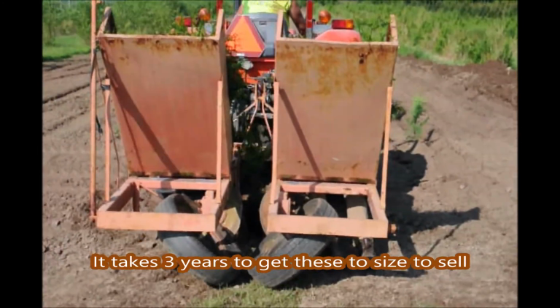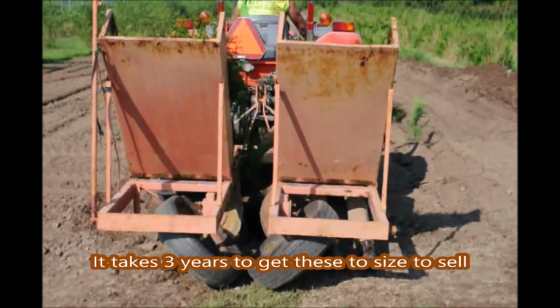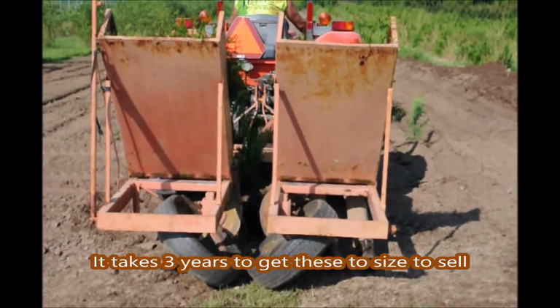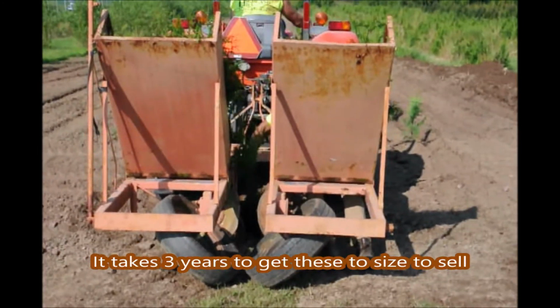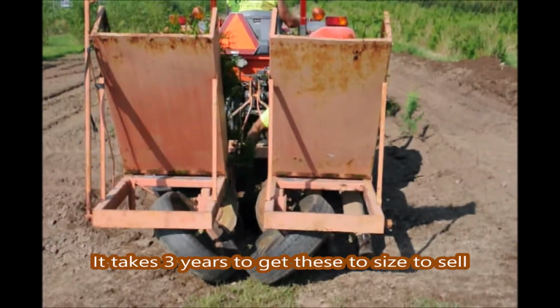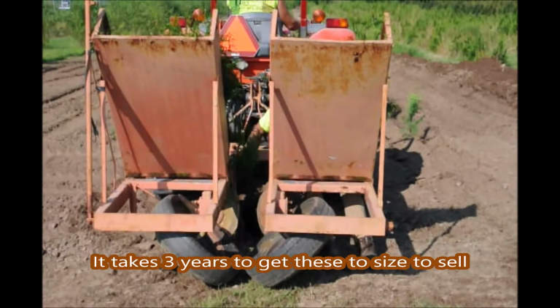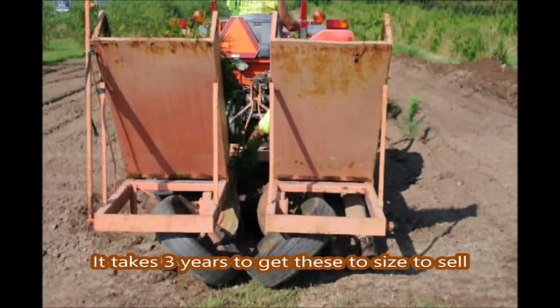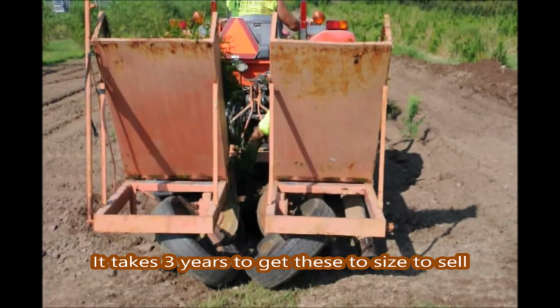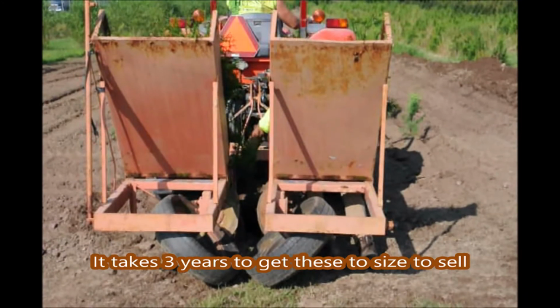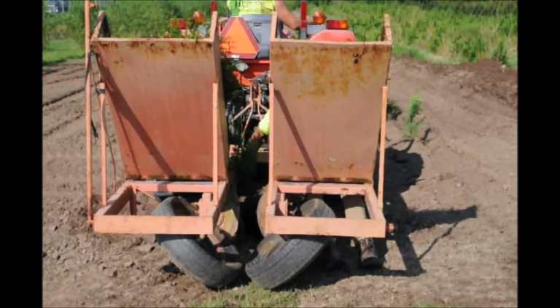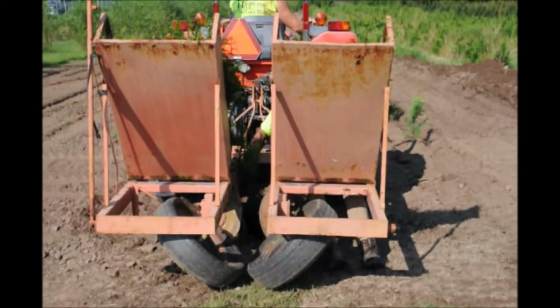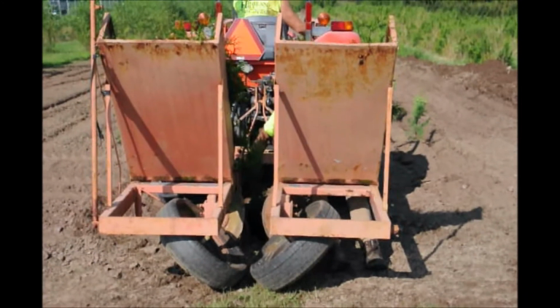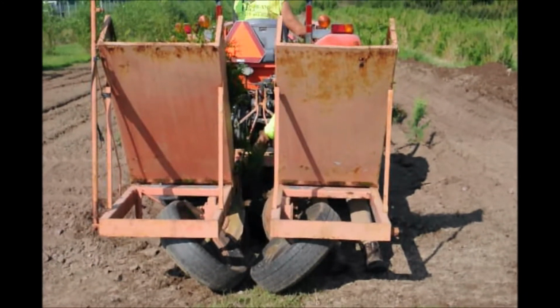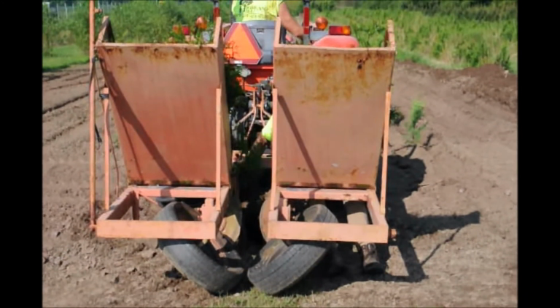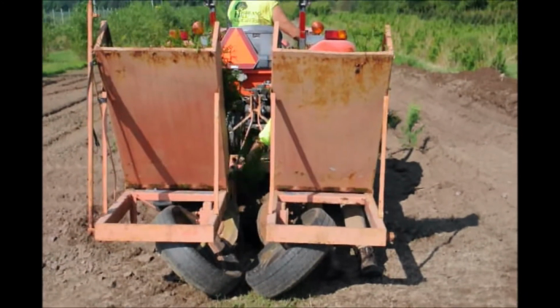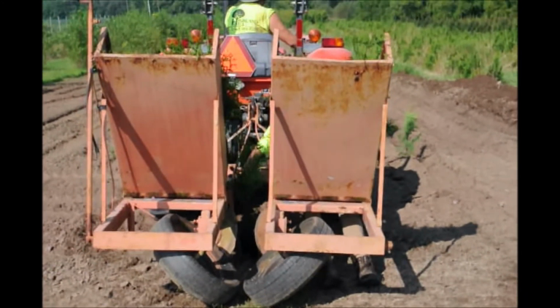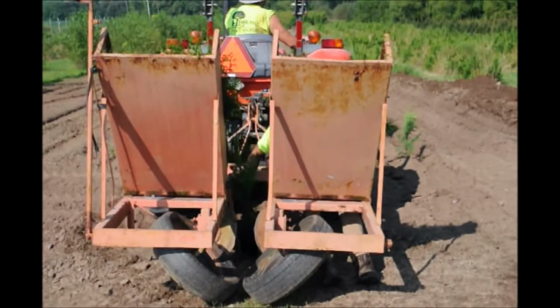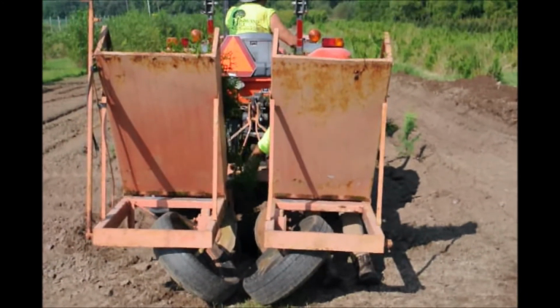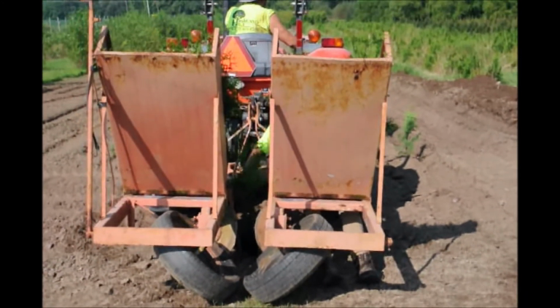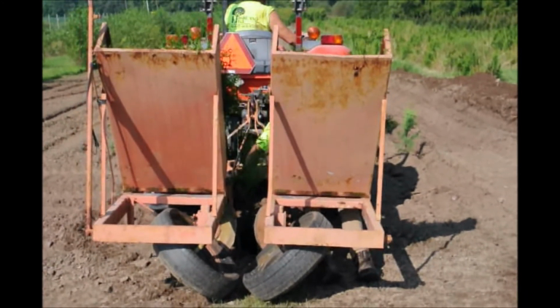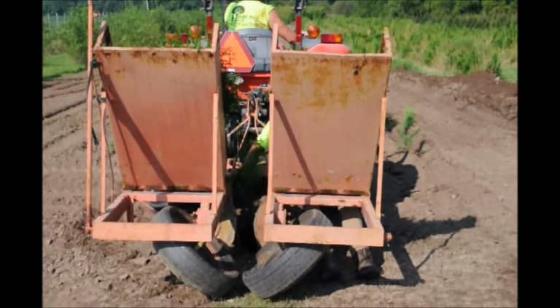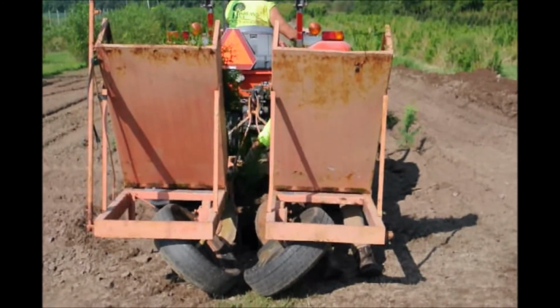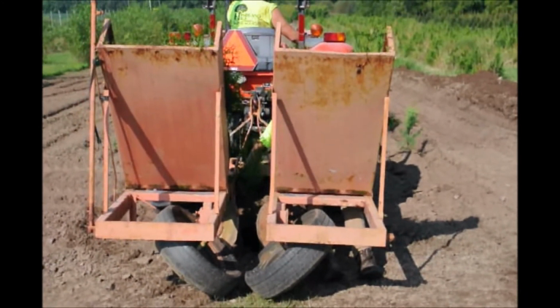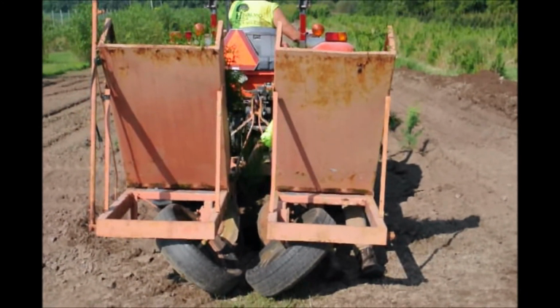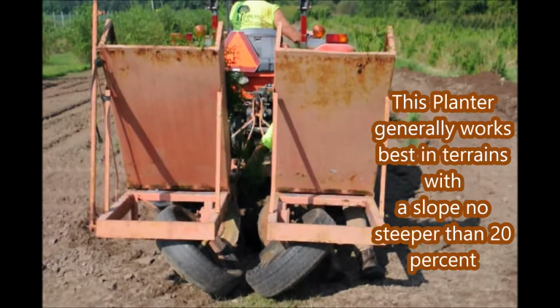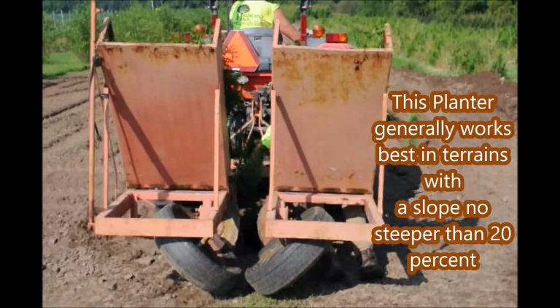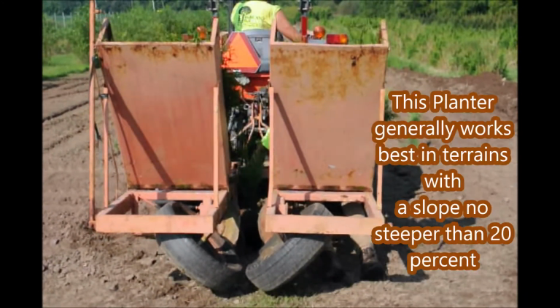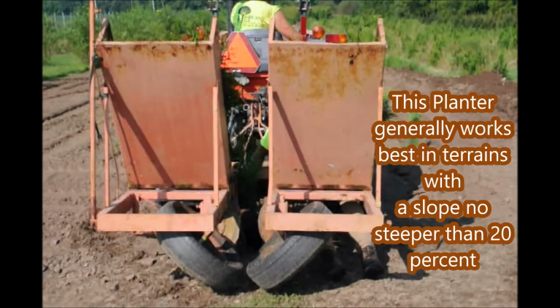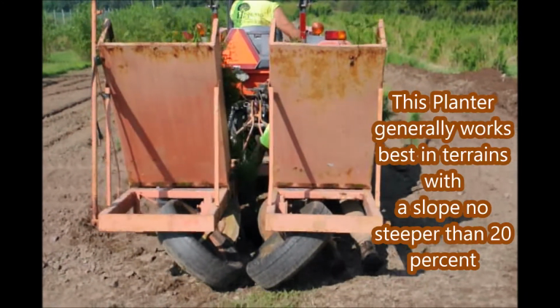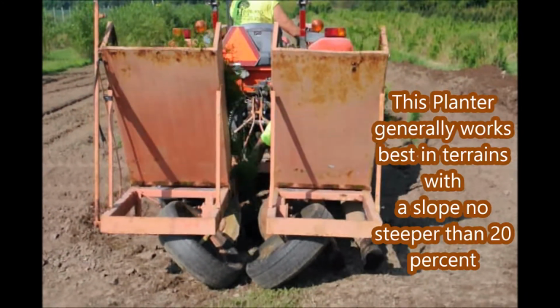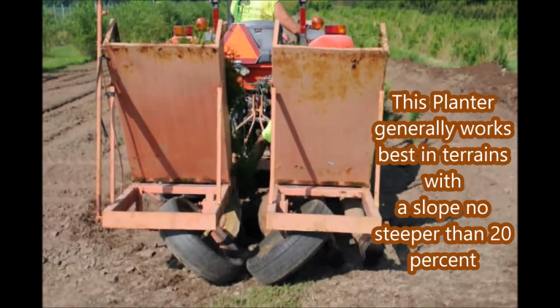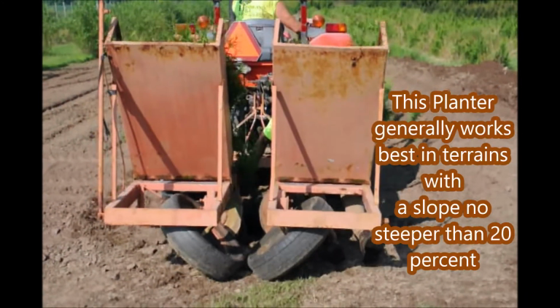And you're welcome to come out and watch us as we work in the fields and see how we plant our trees and shrubs.